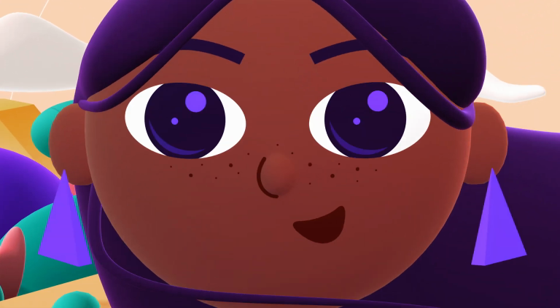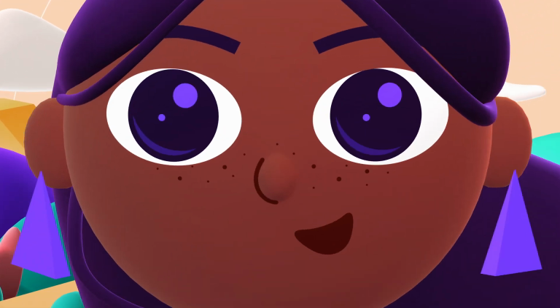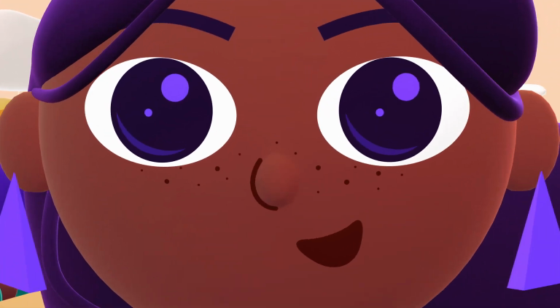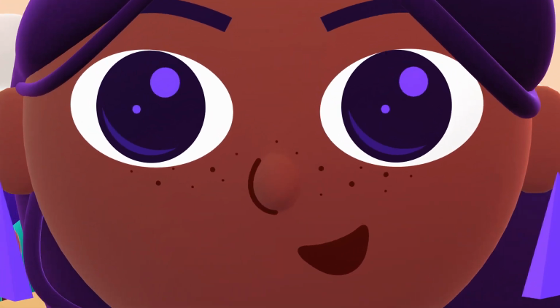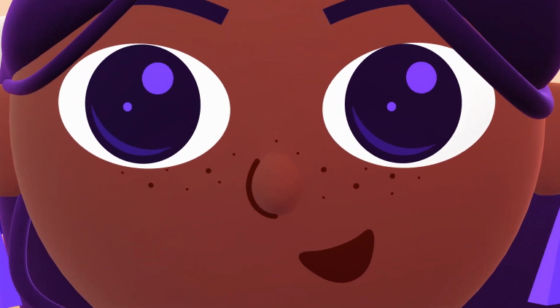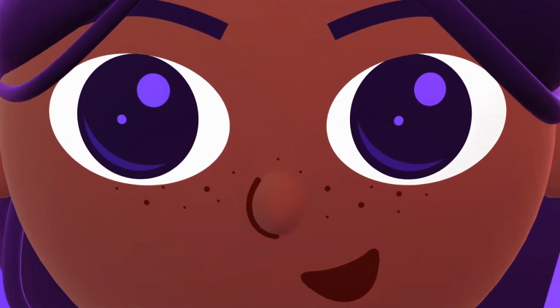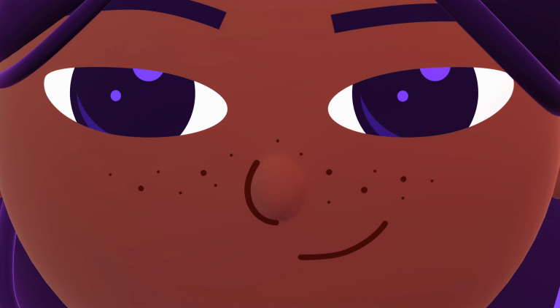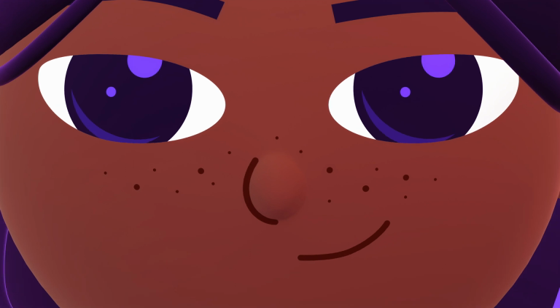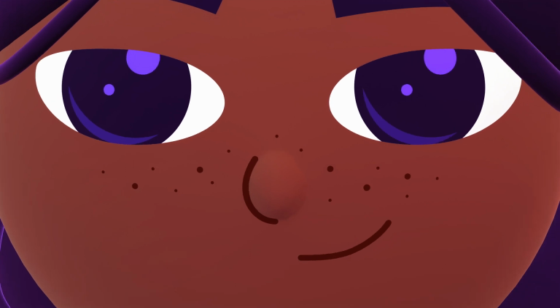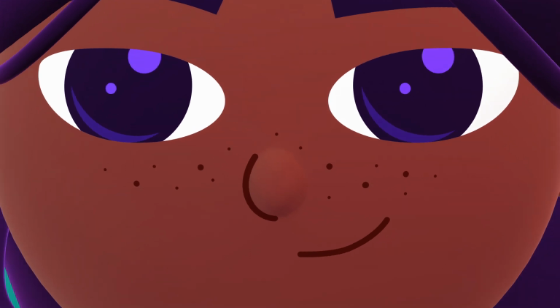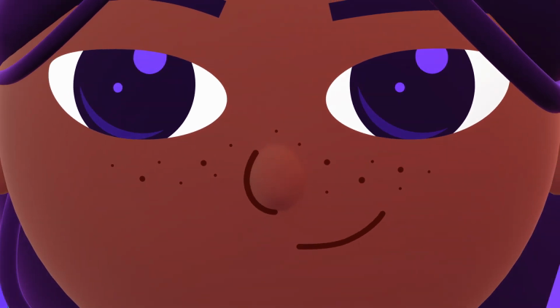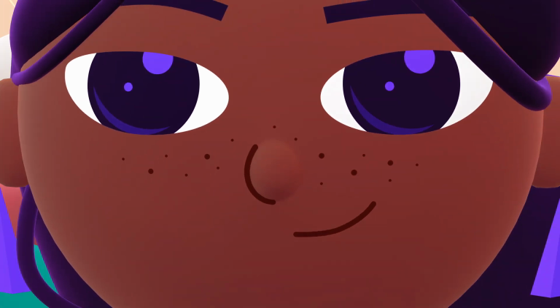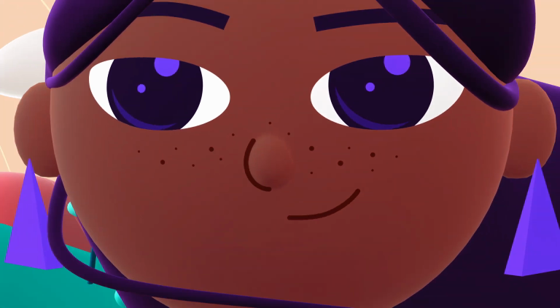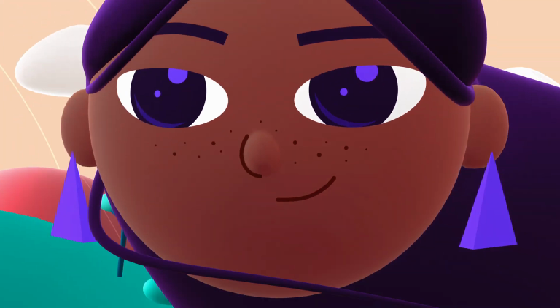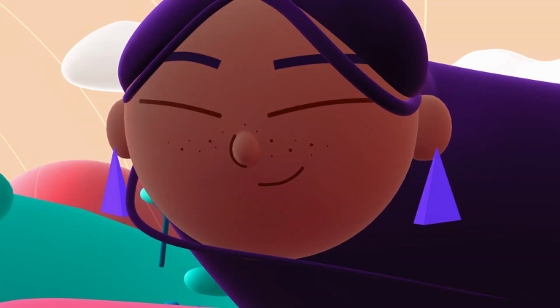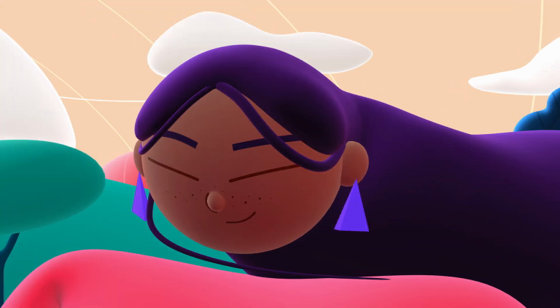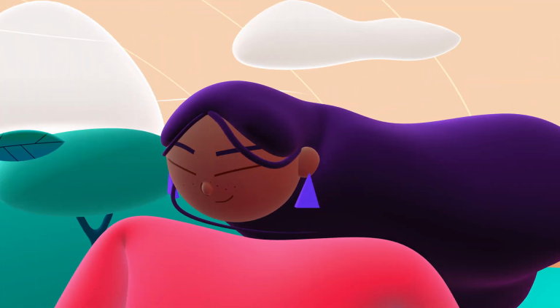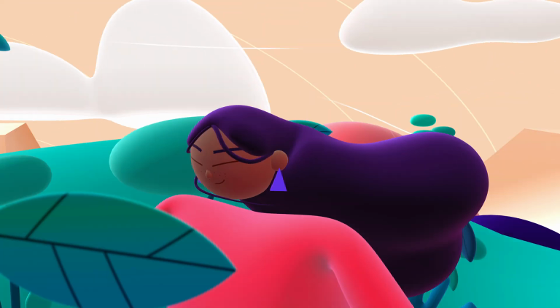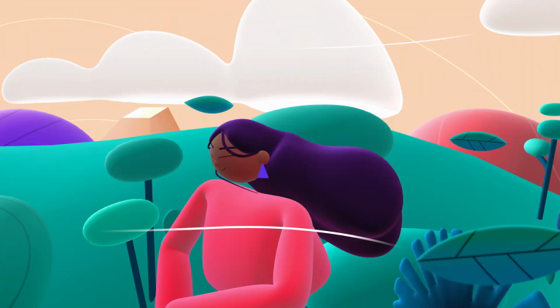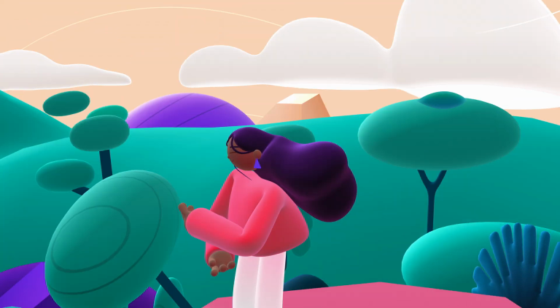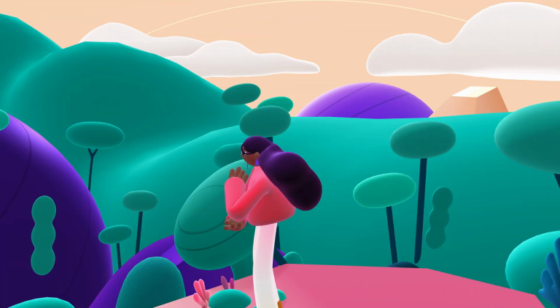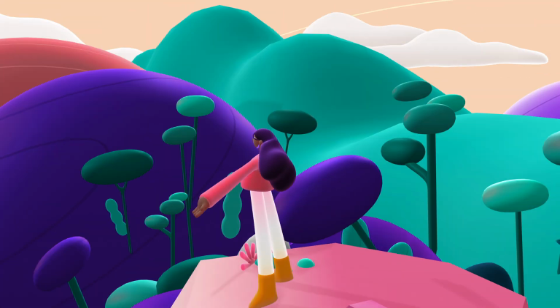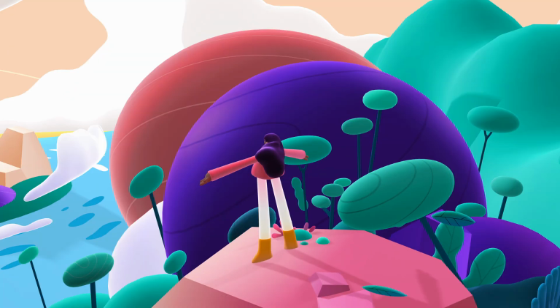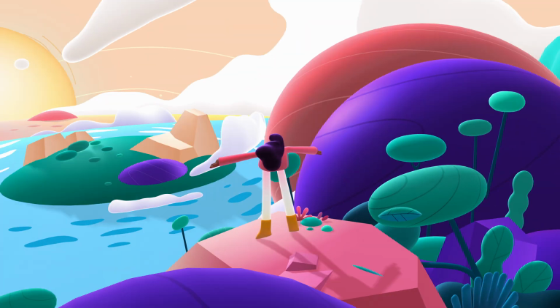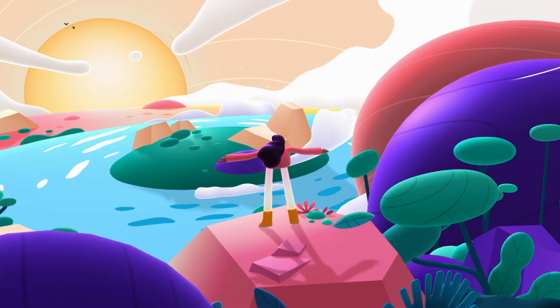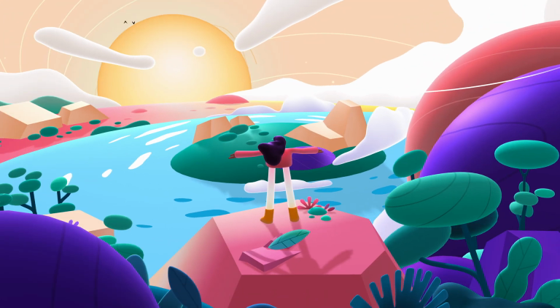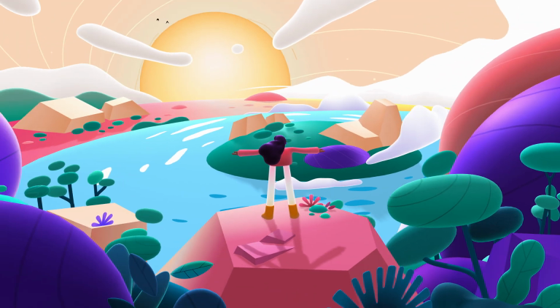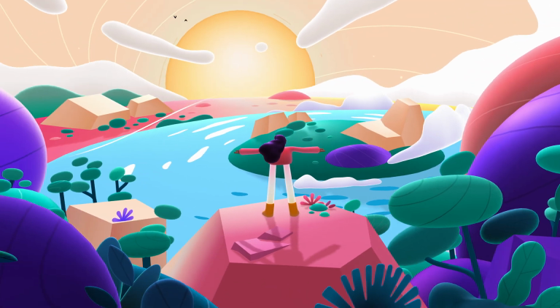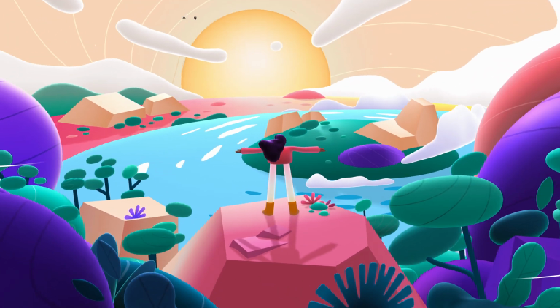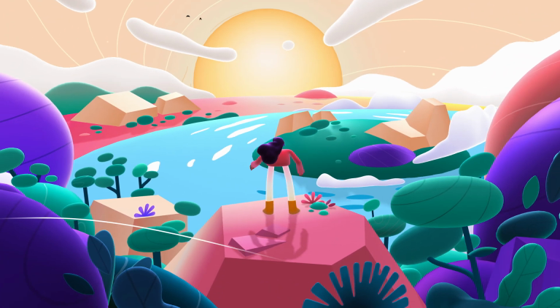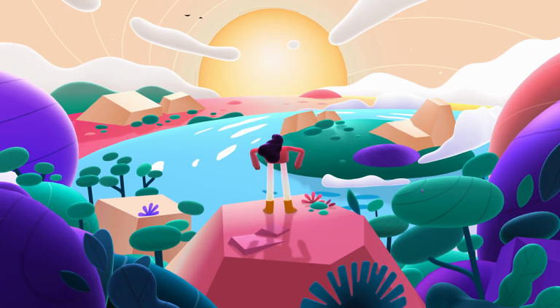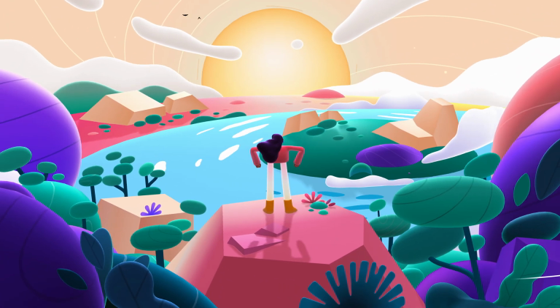So, are you ready to take your designs to a new dimension? Because Spline will take you there.